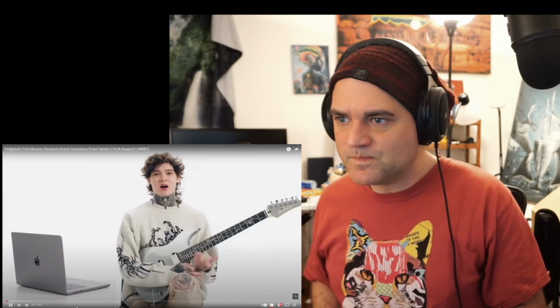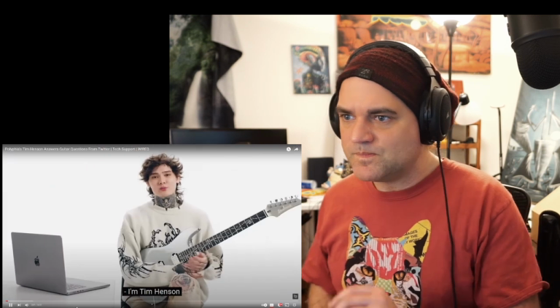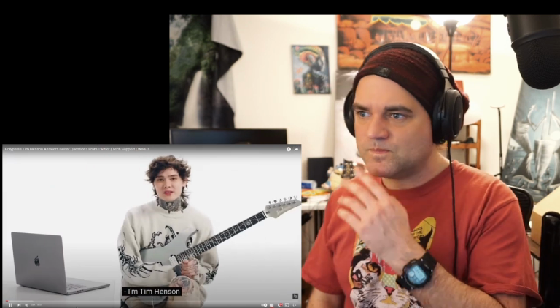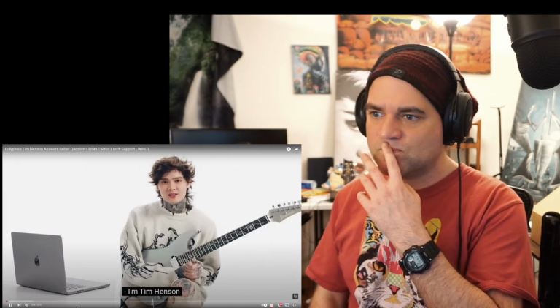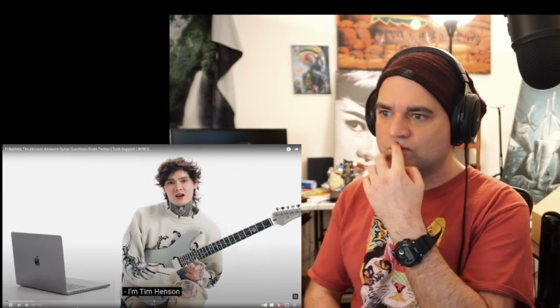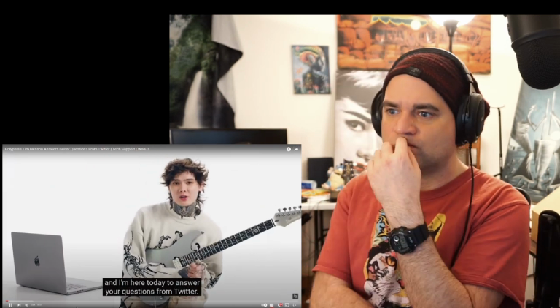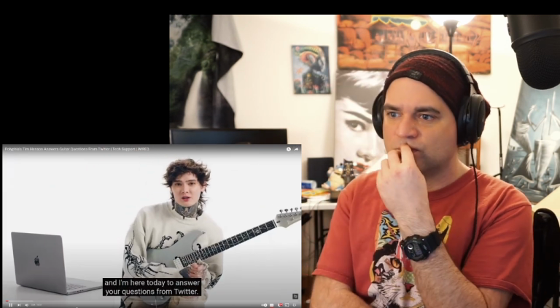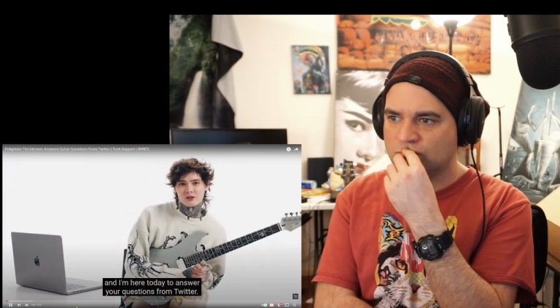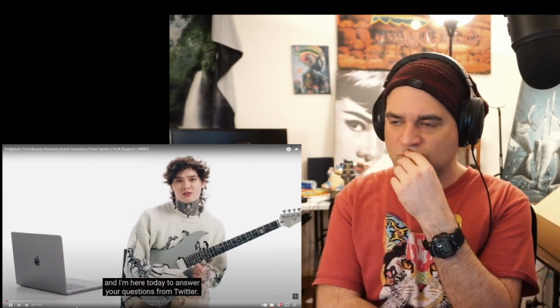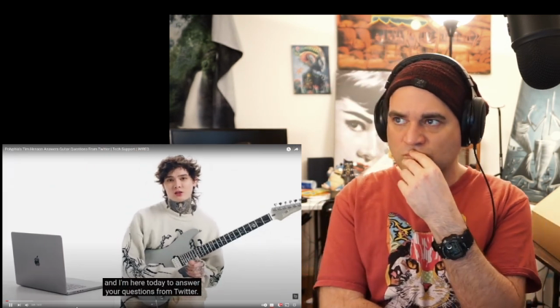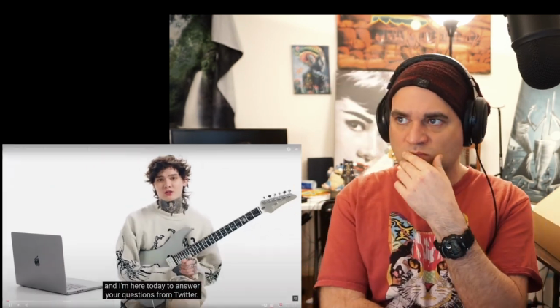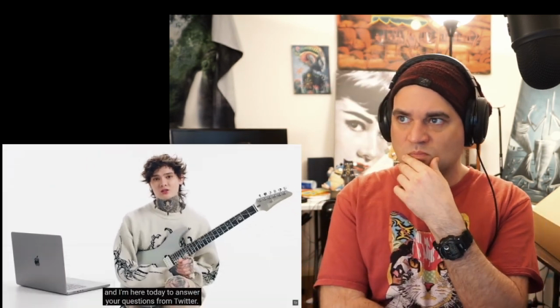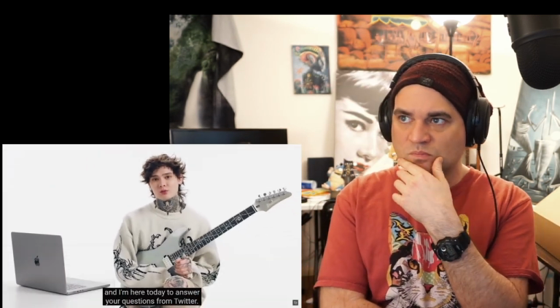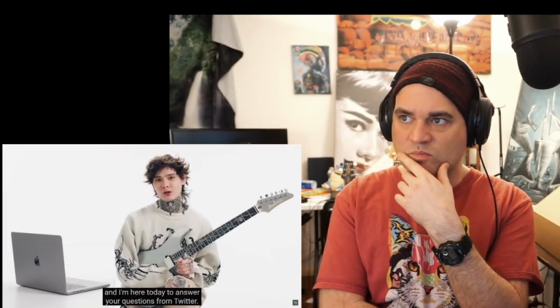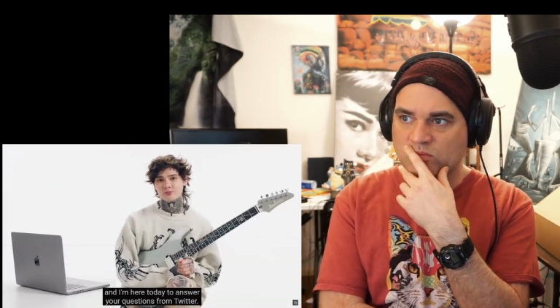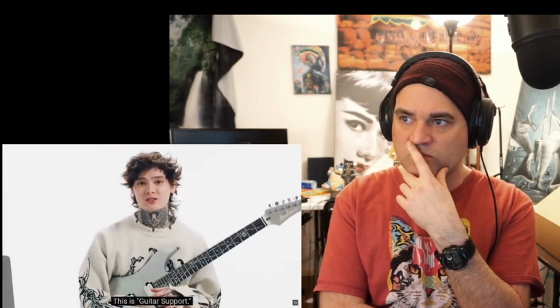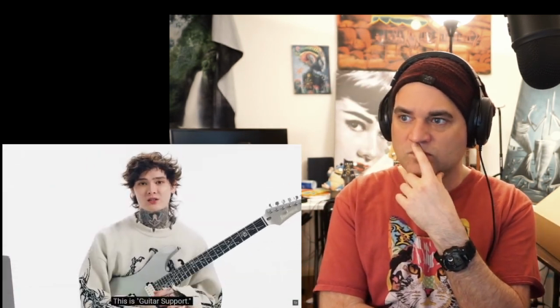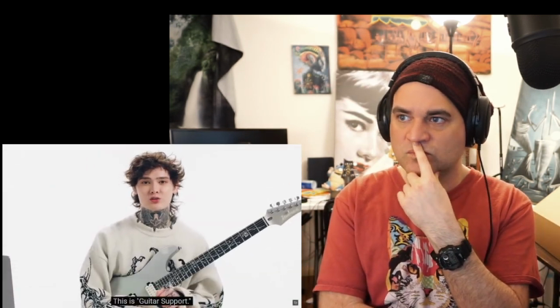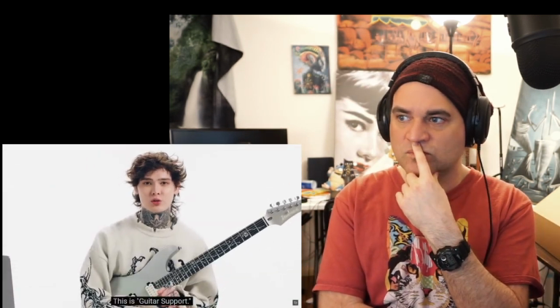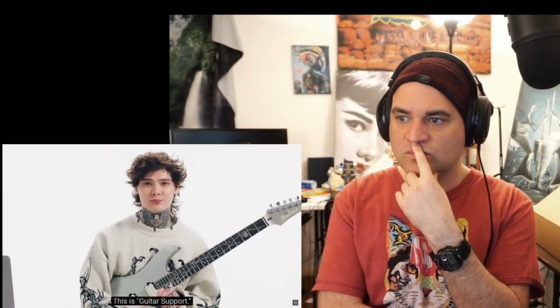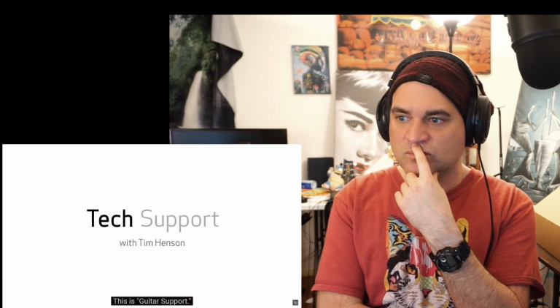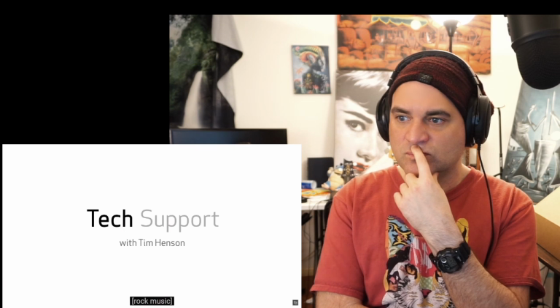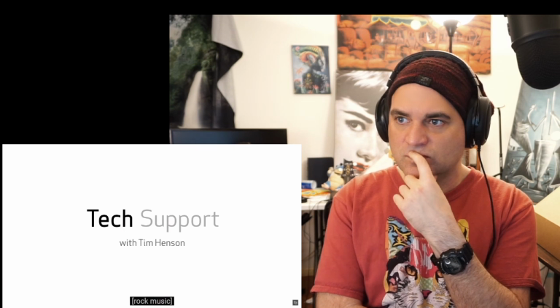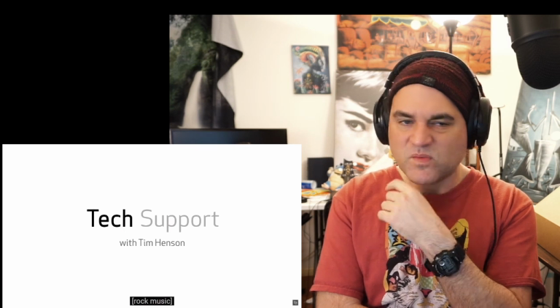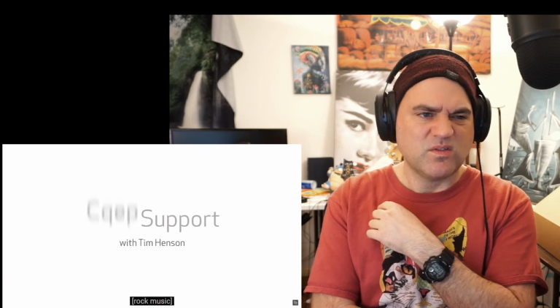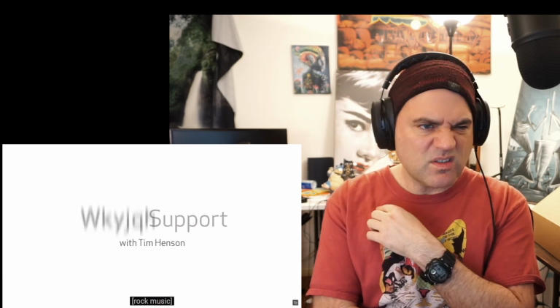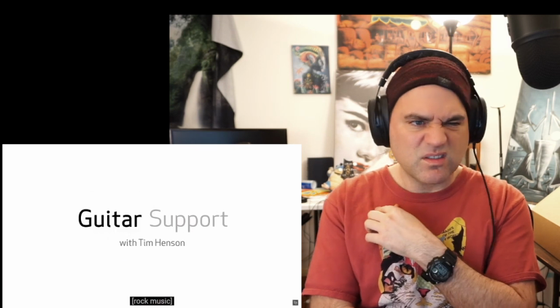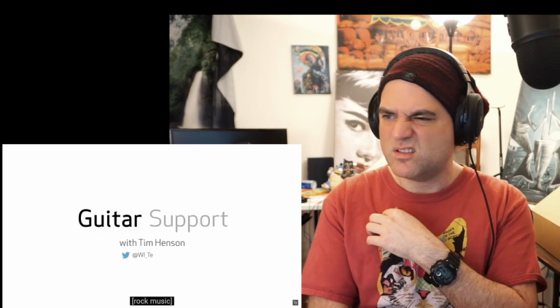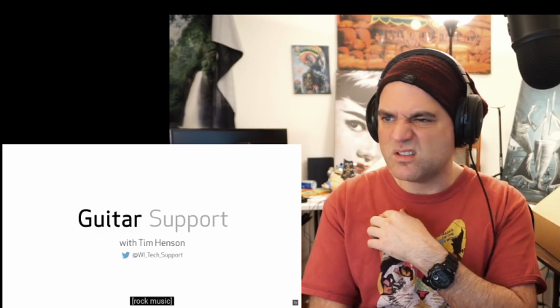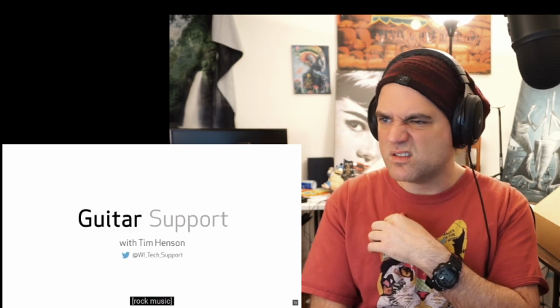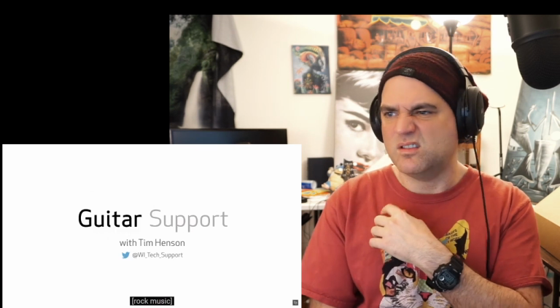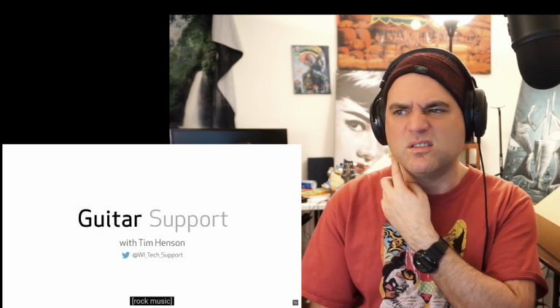I'm Tim Henson and I'm here today to answer your questions from Twitter. This is Guitar Support.